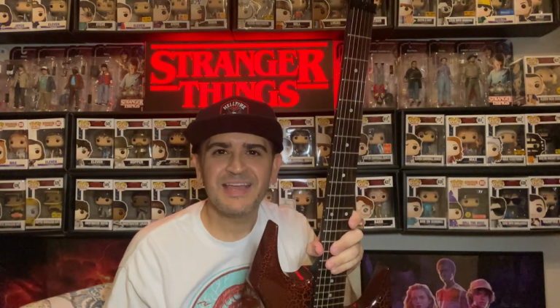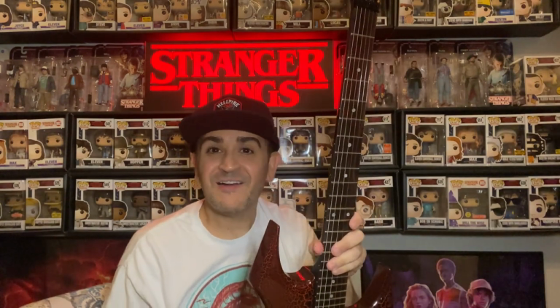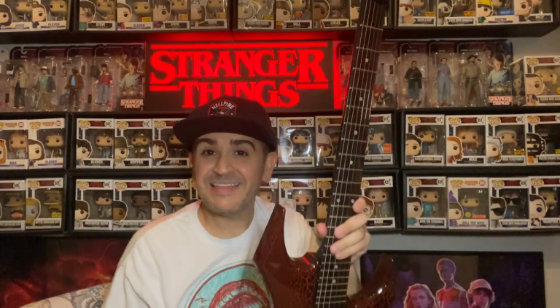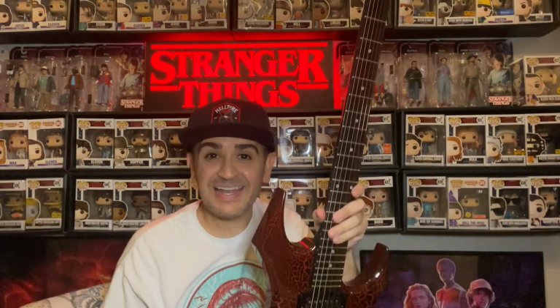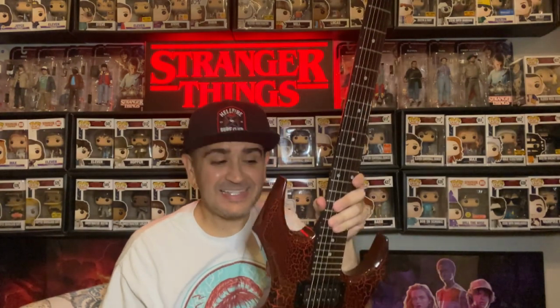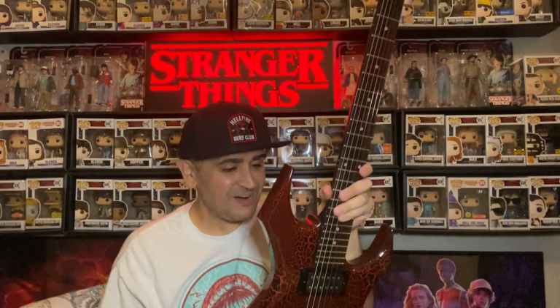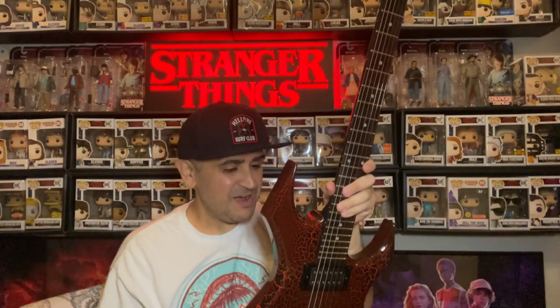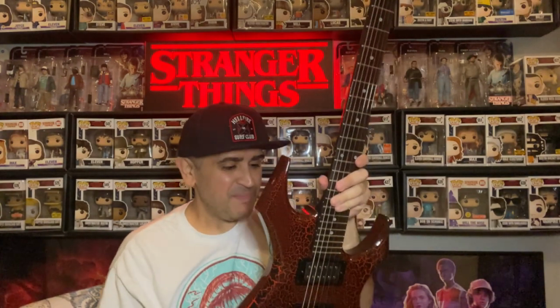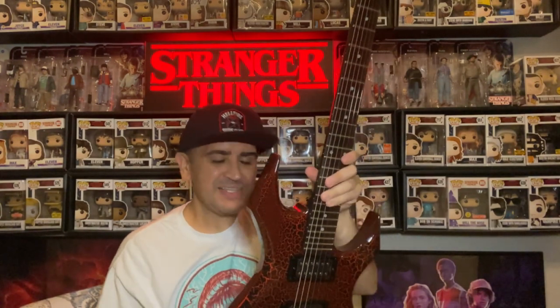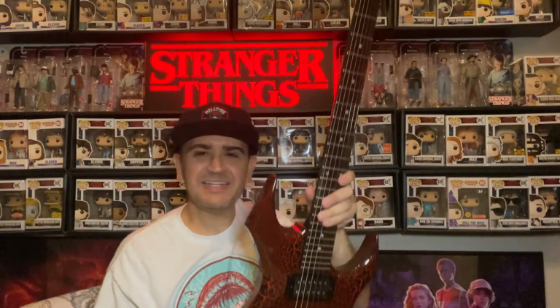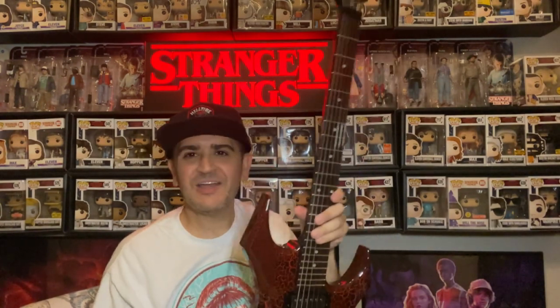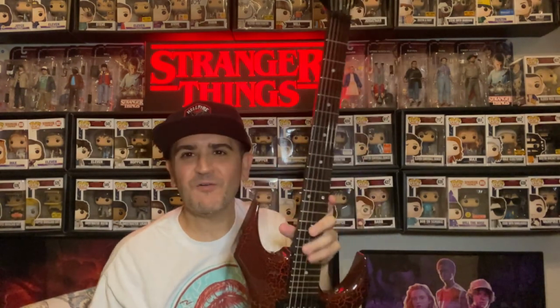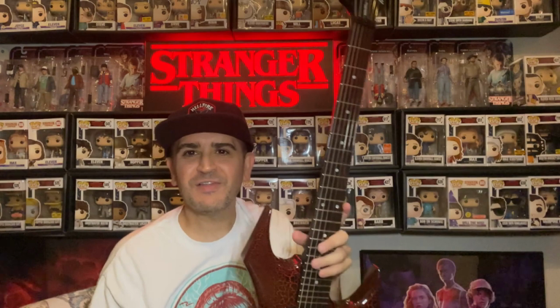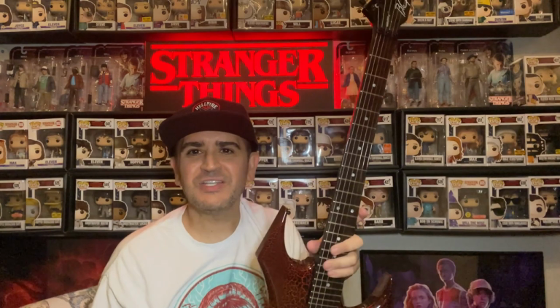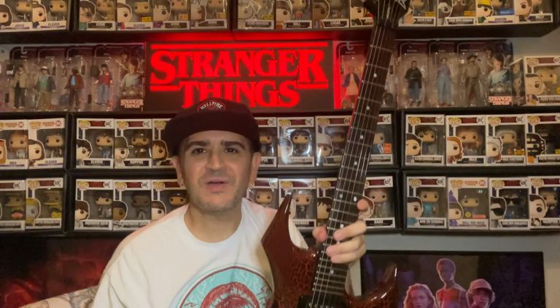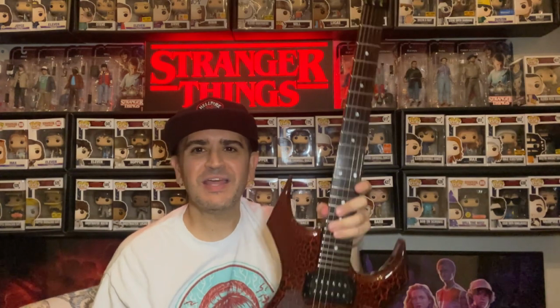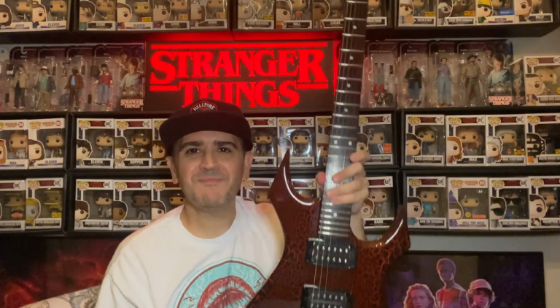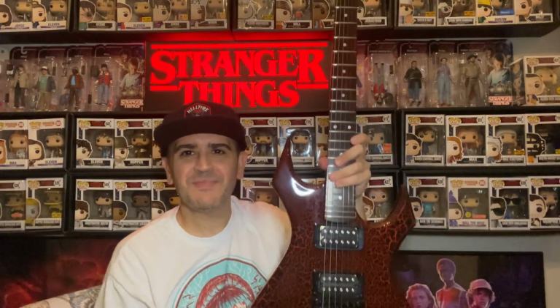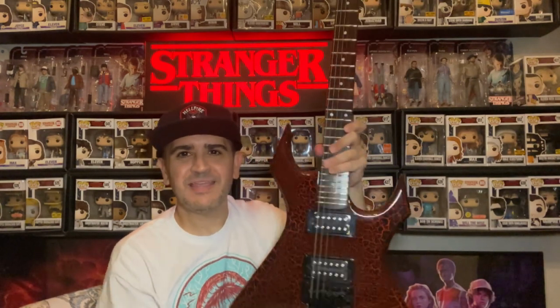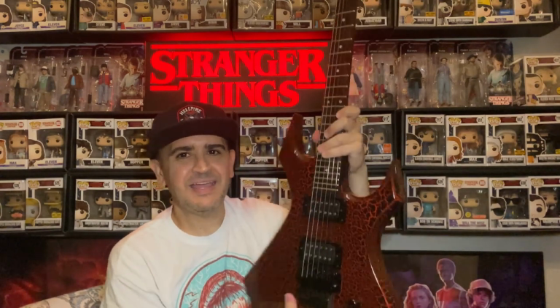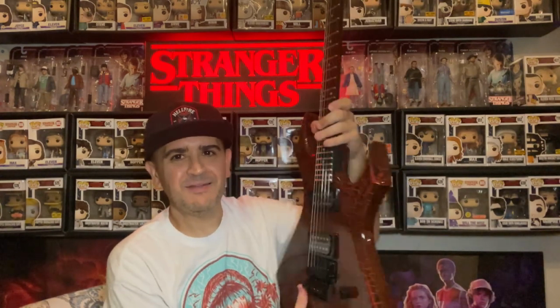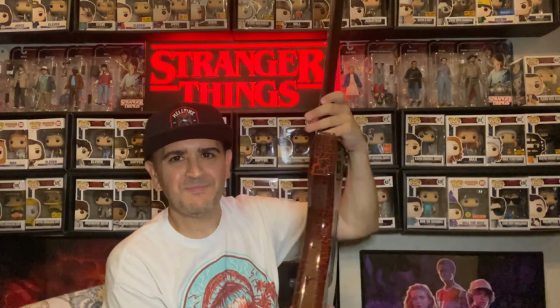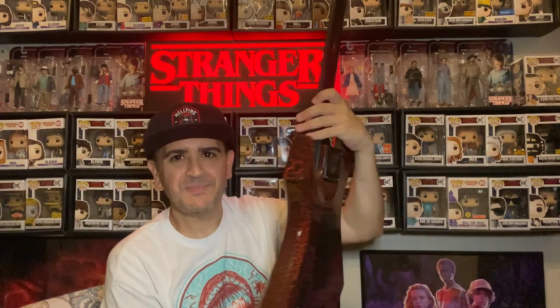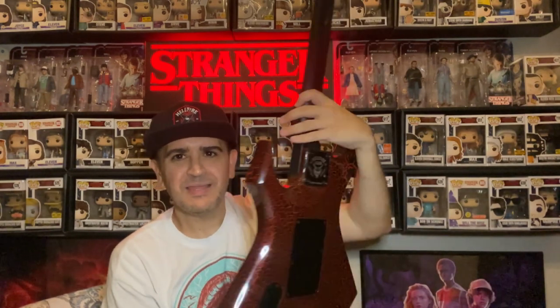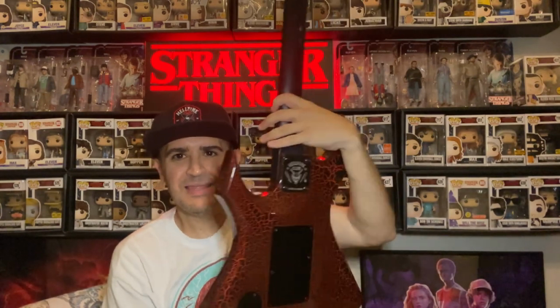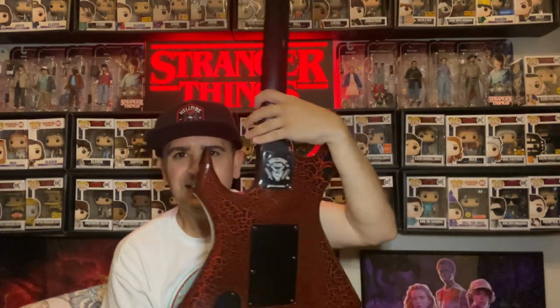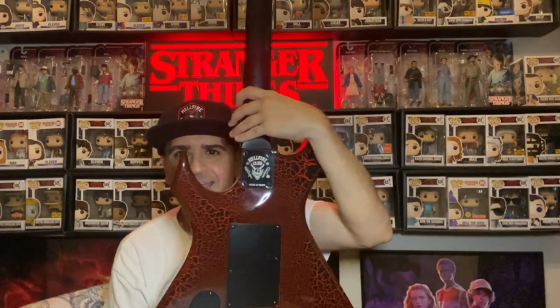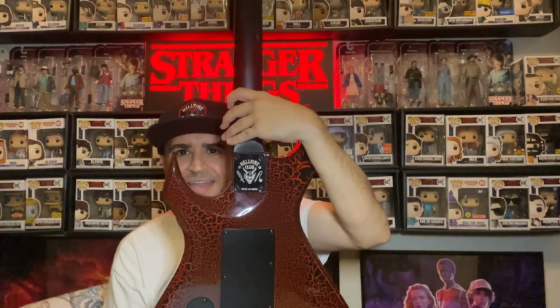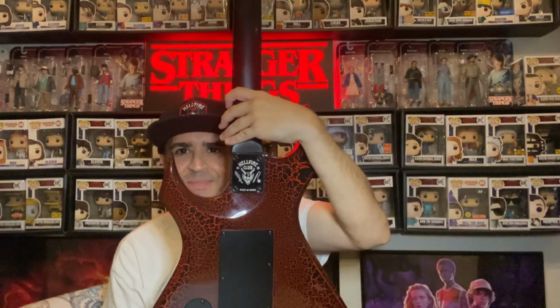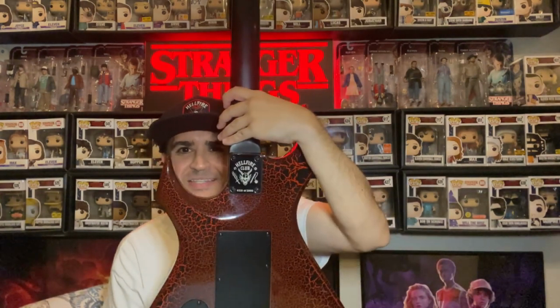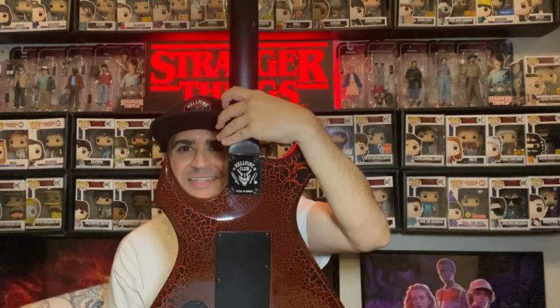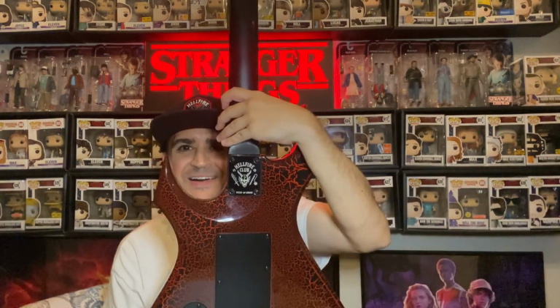Alright, that is our unboxing today. Hopefully you enjoyed it. Again, Eddie Munson's guitar. Until next time, take care — bye-bye.